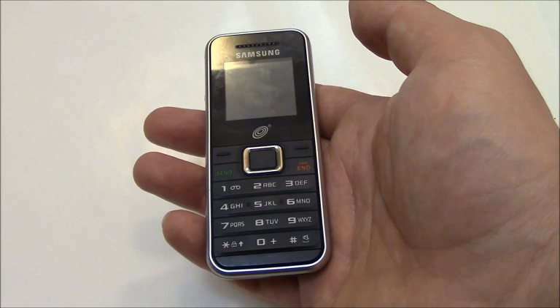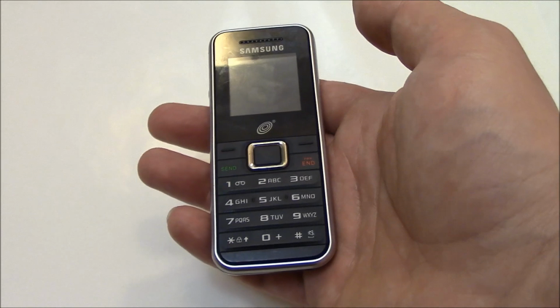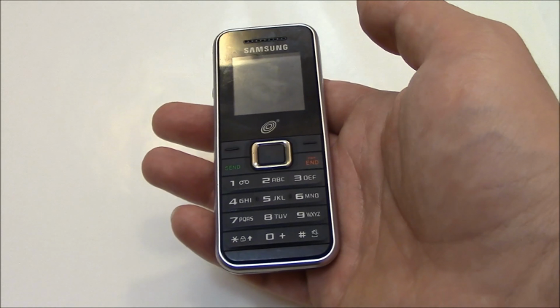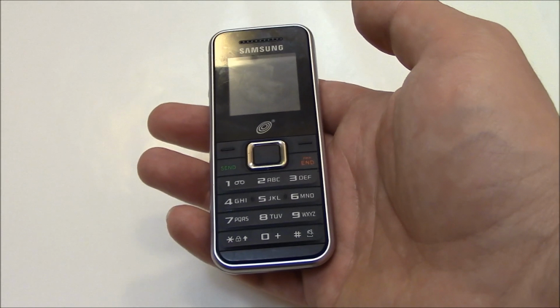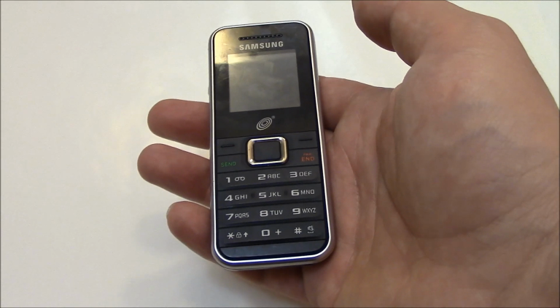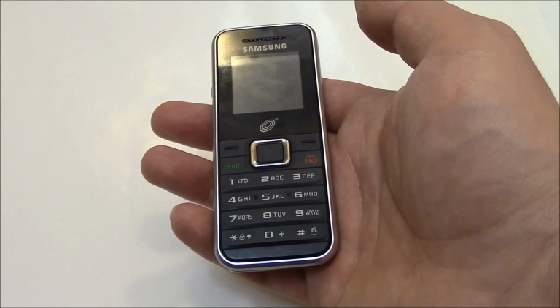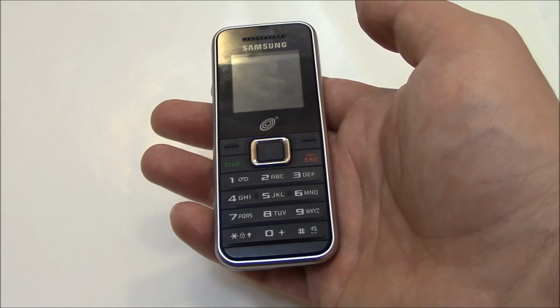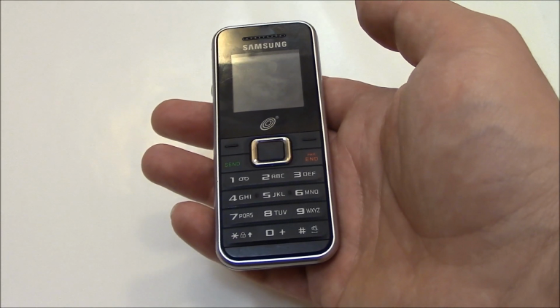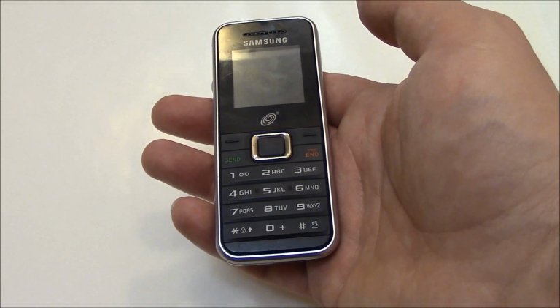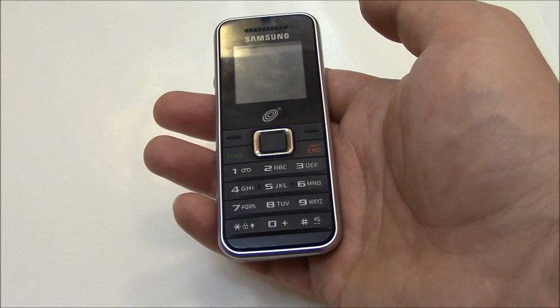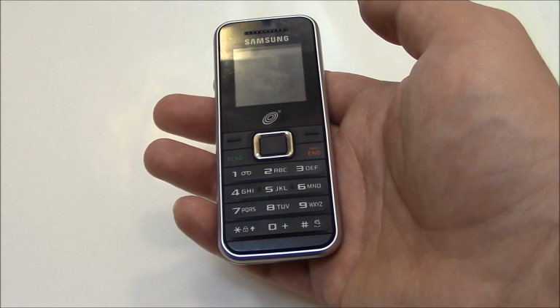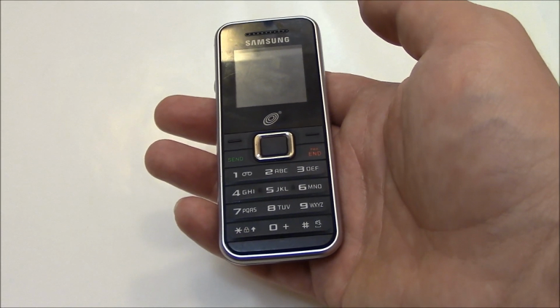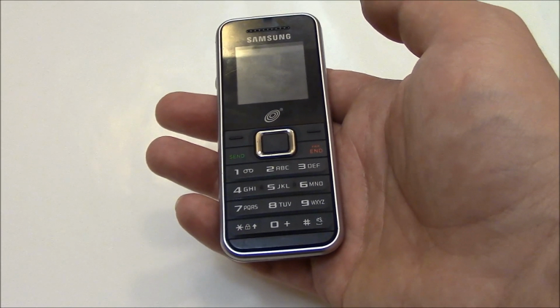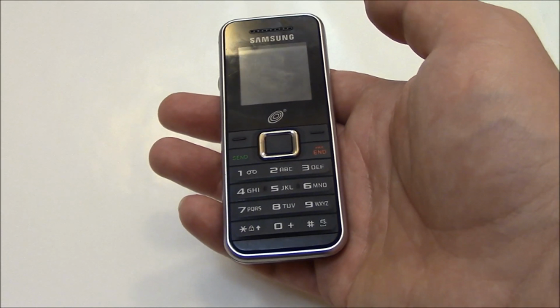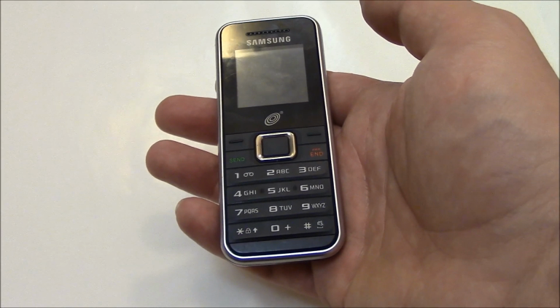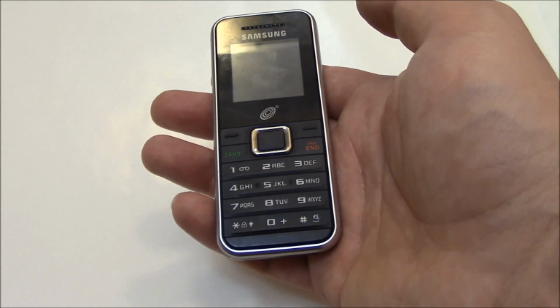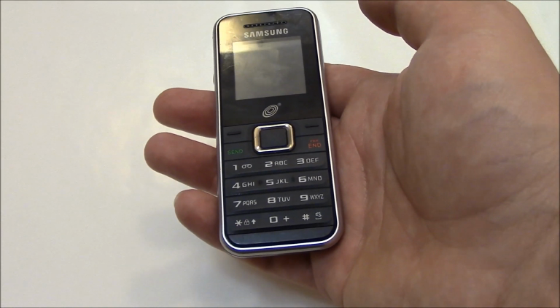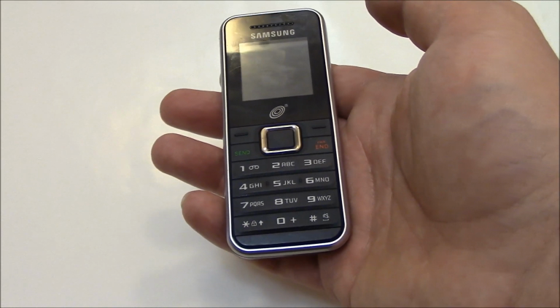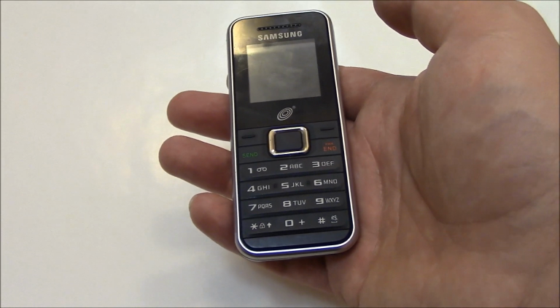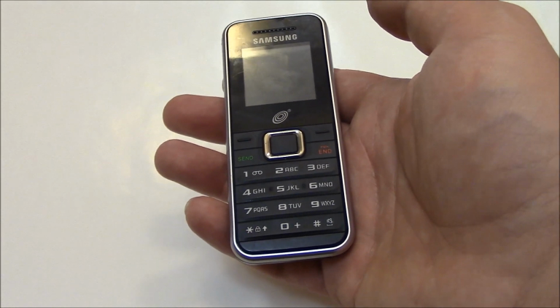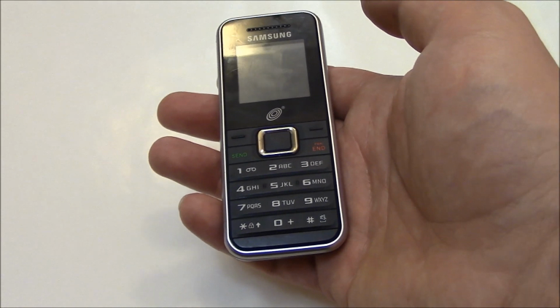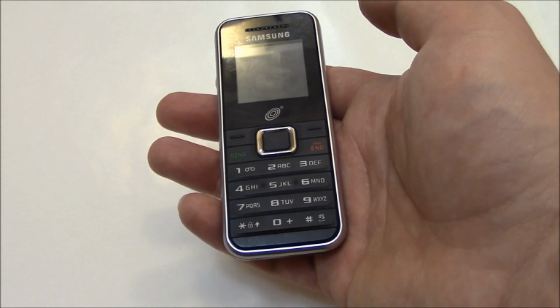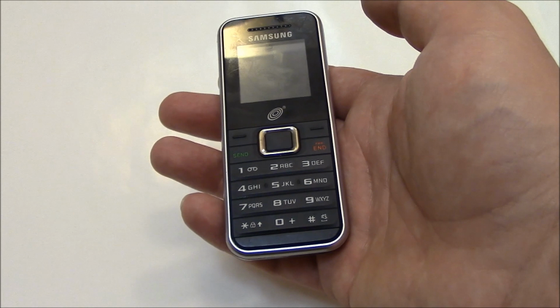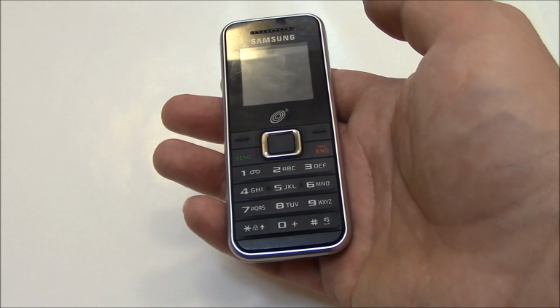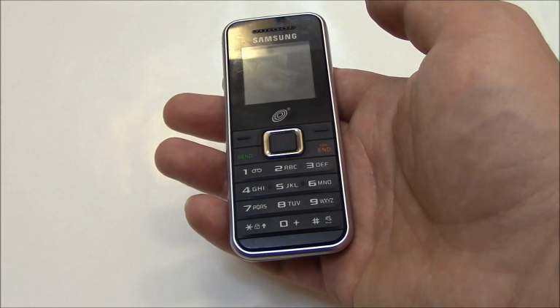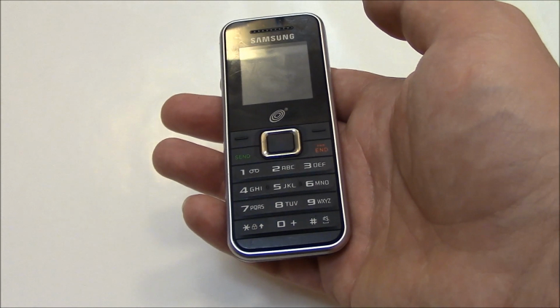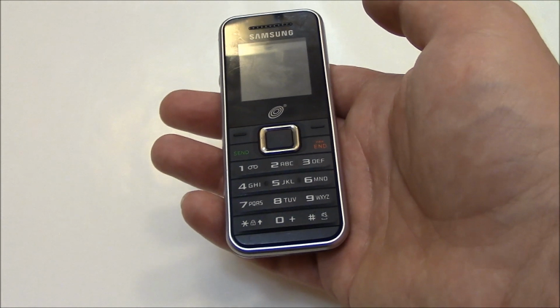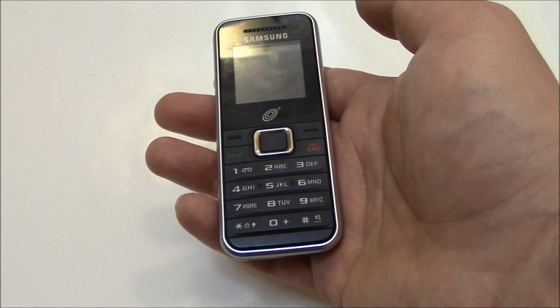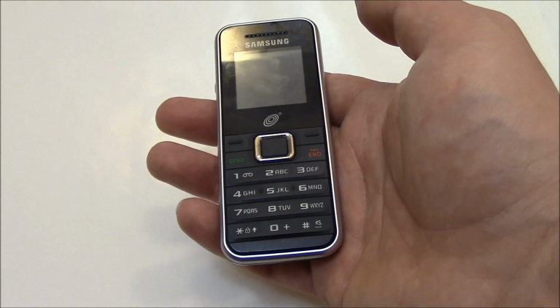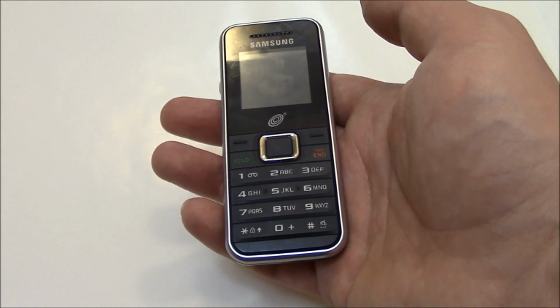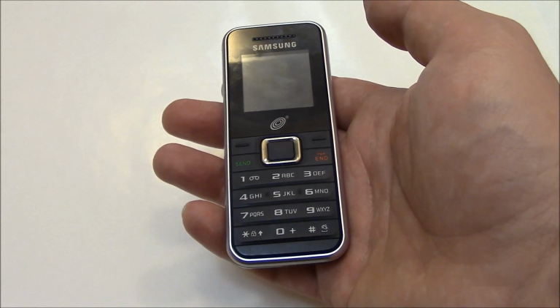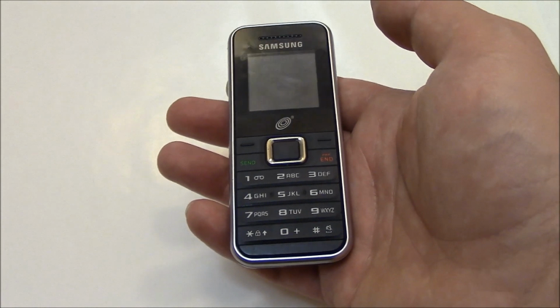In this tutorial I'm going to show you how to master reset a Samsung SGH-S125G cell phone.